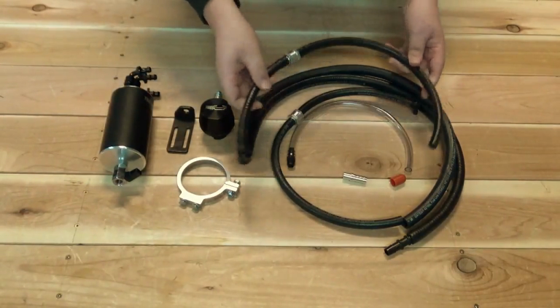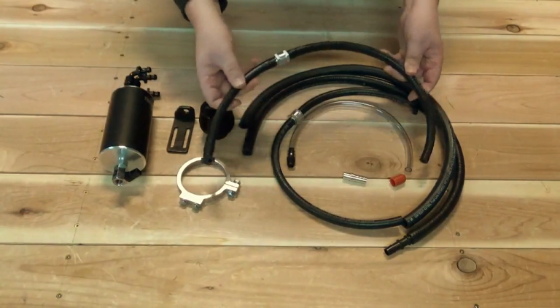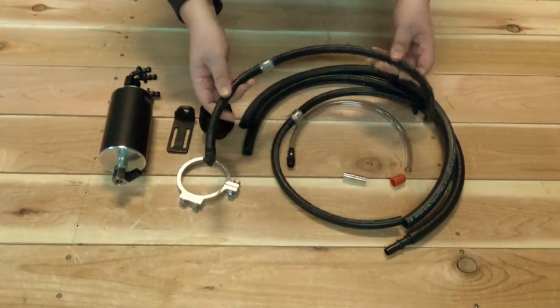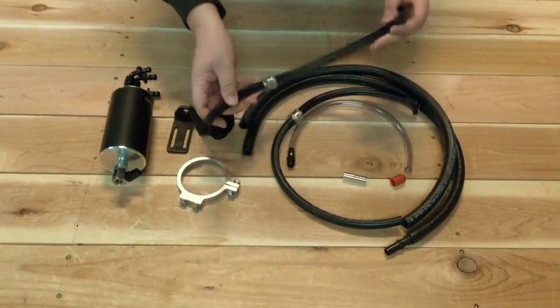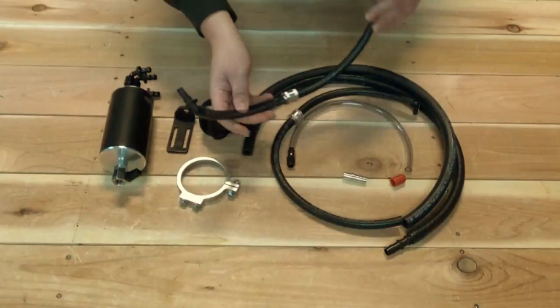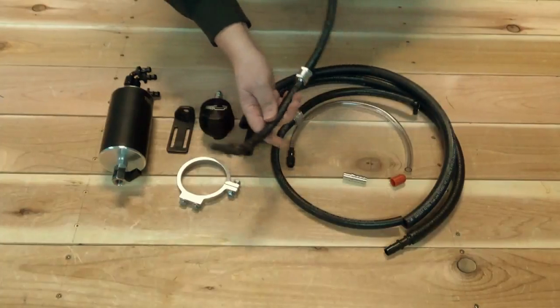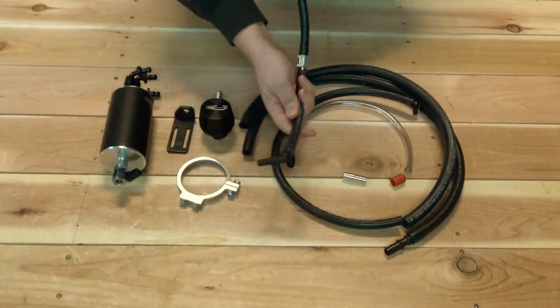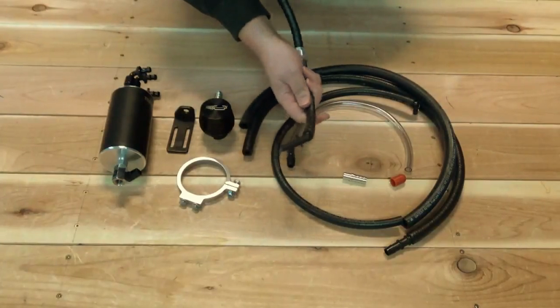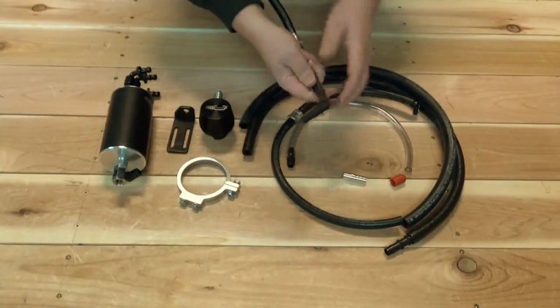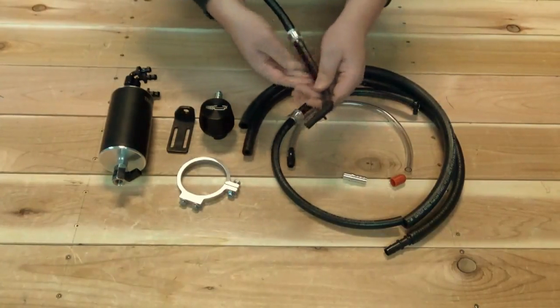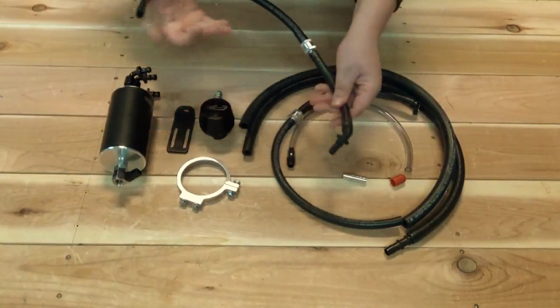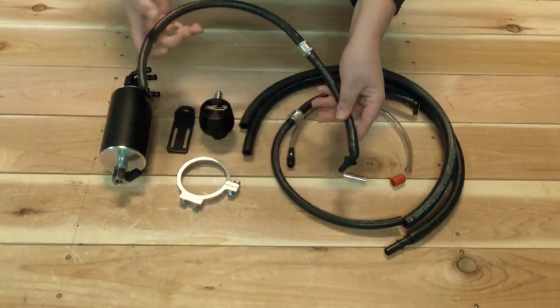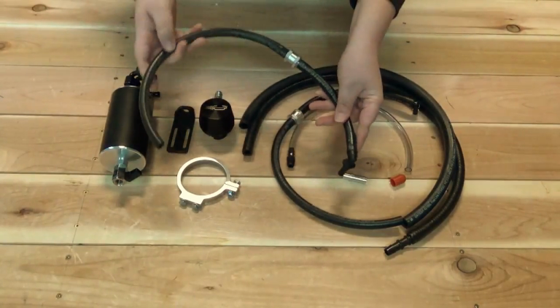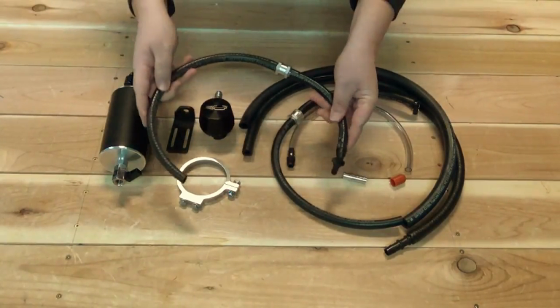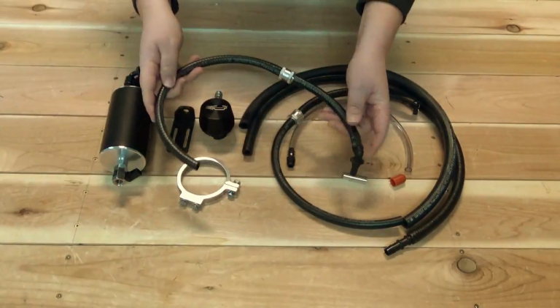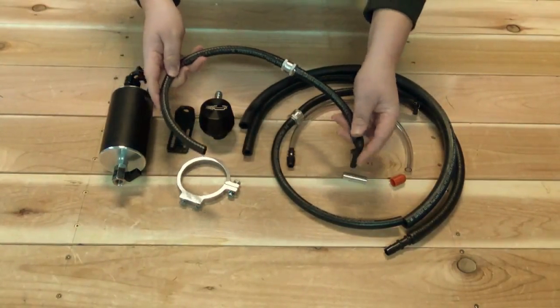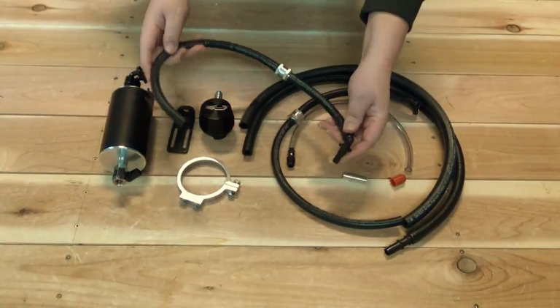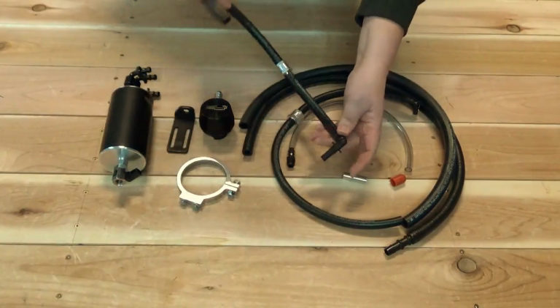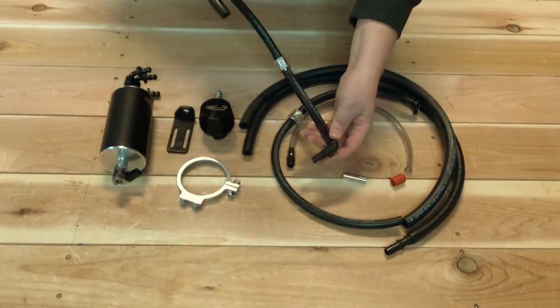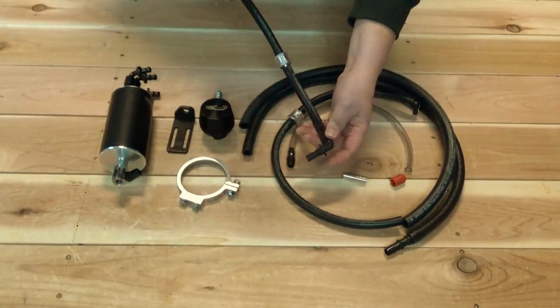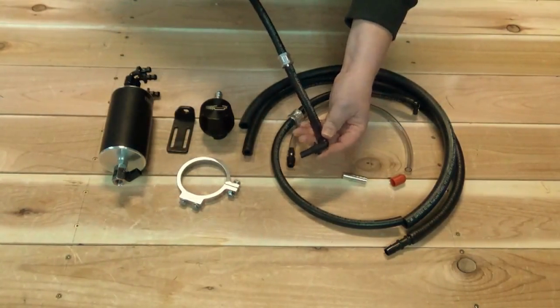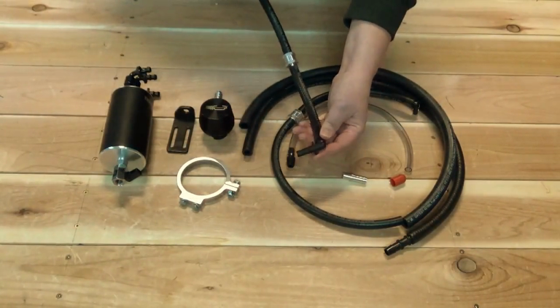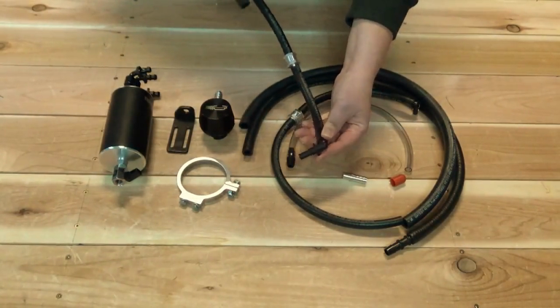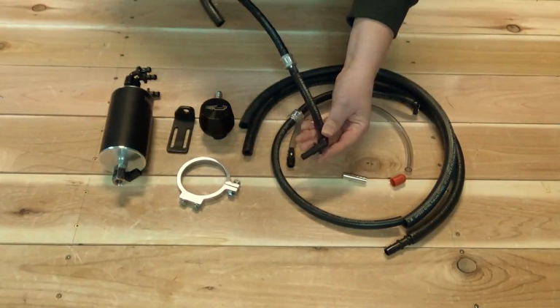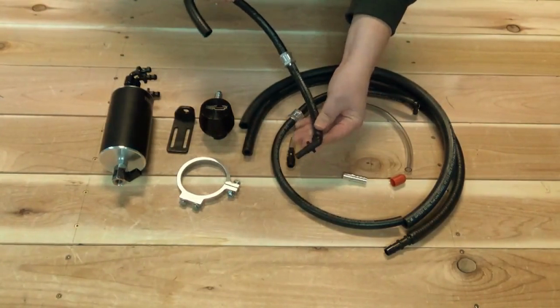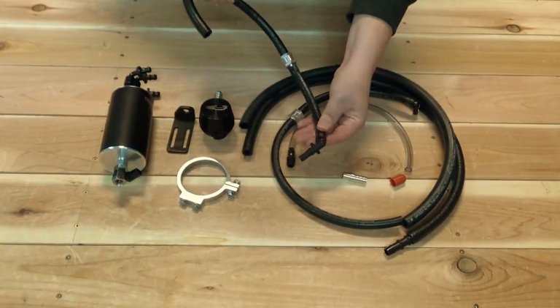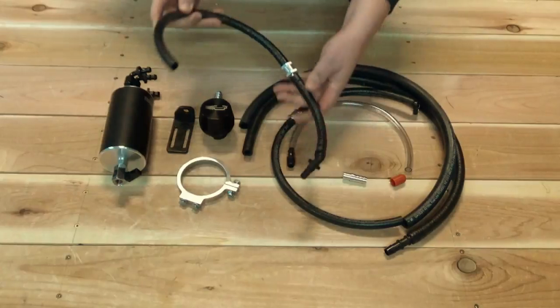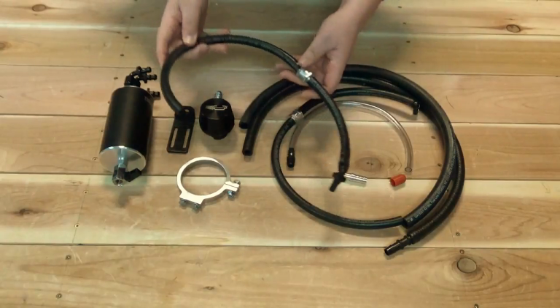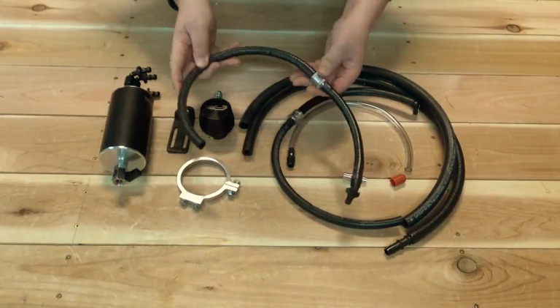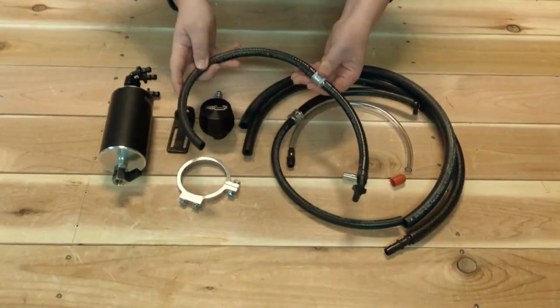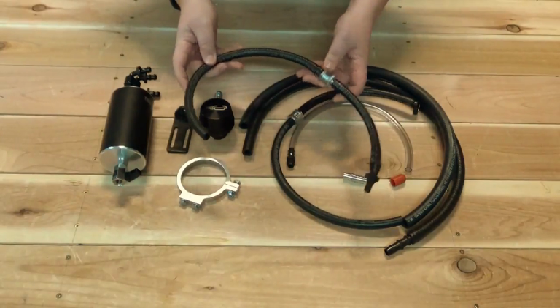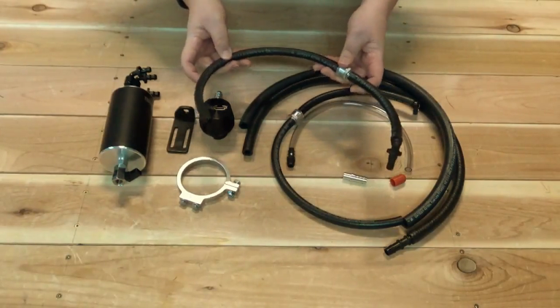This hose here connects to the top of the intake manifold. It comes with the factory fitting pre-installed and the check valve.